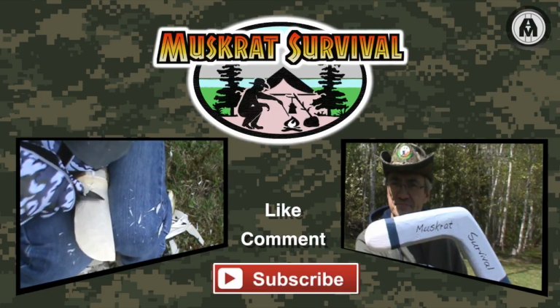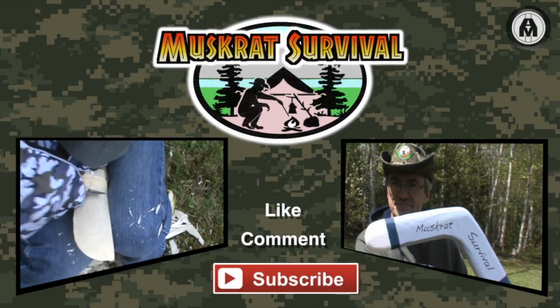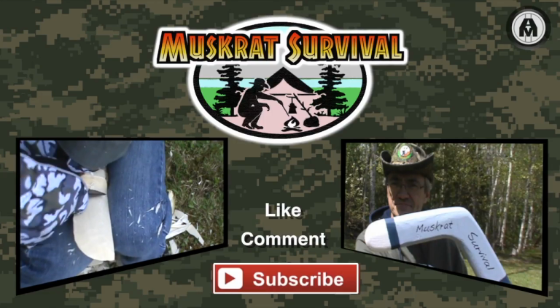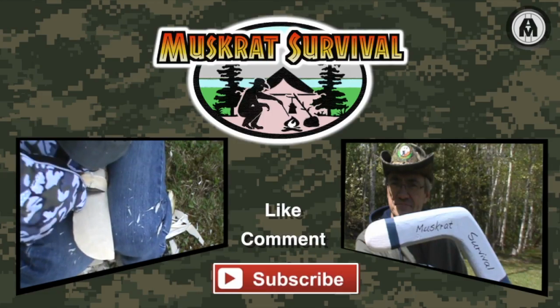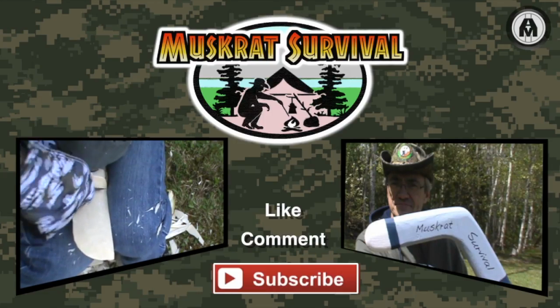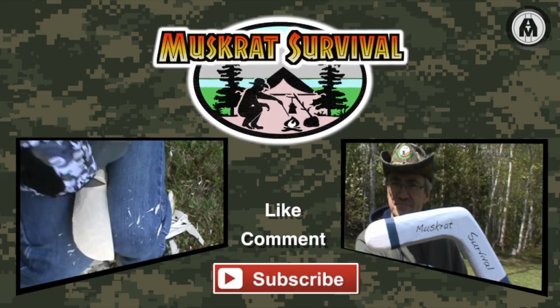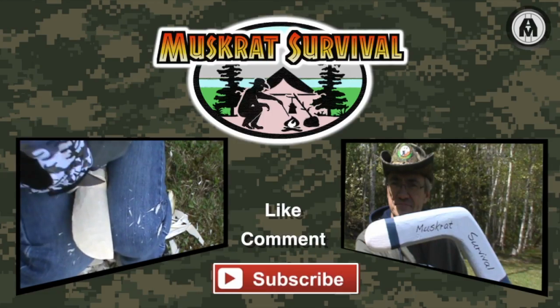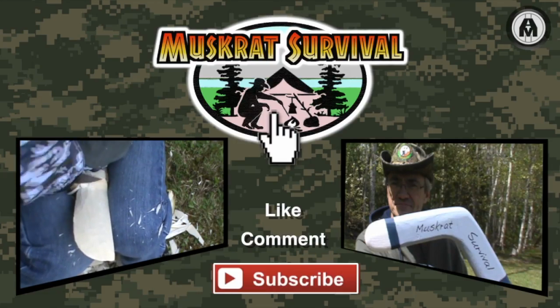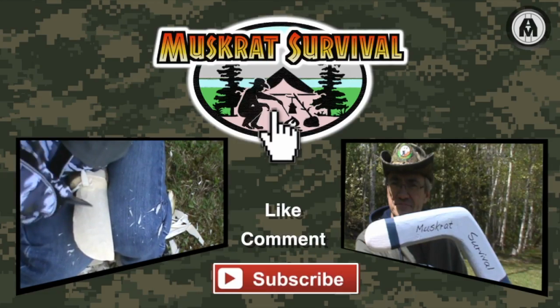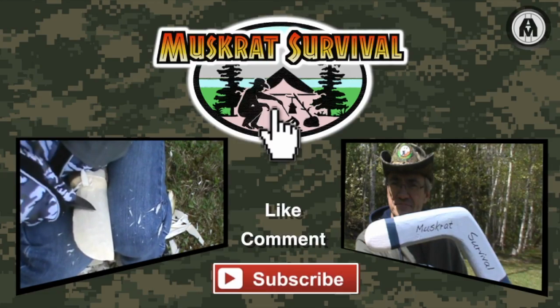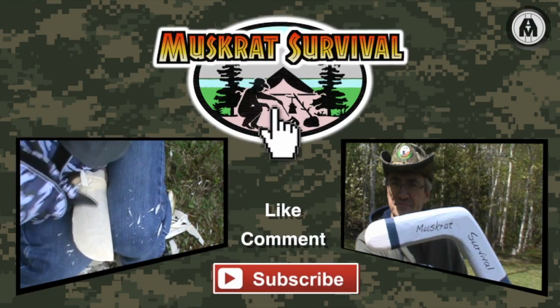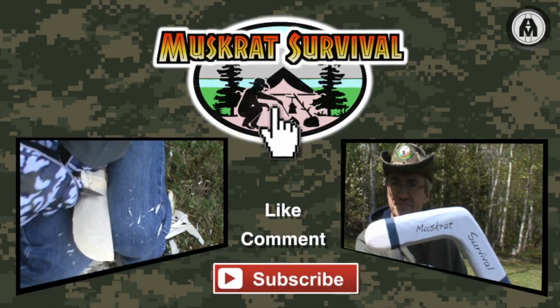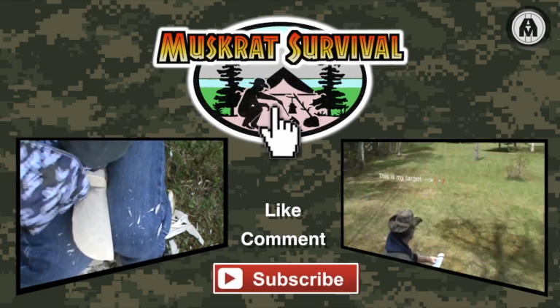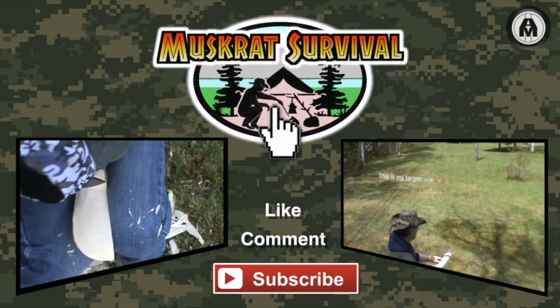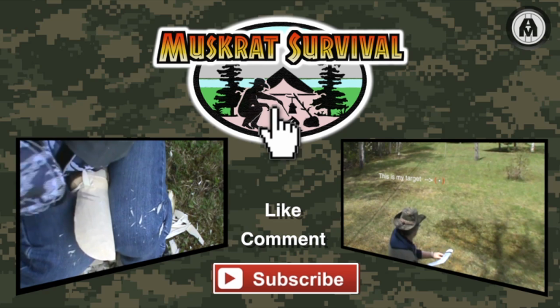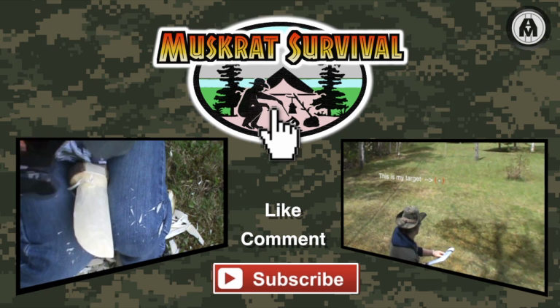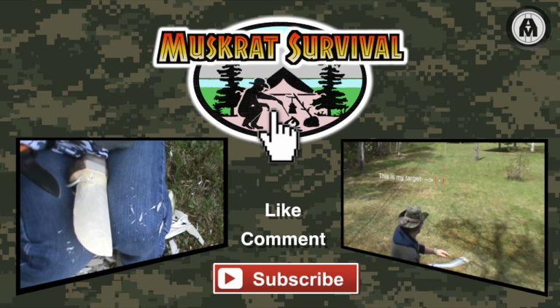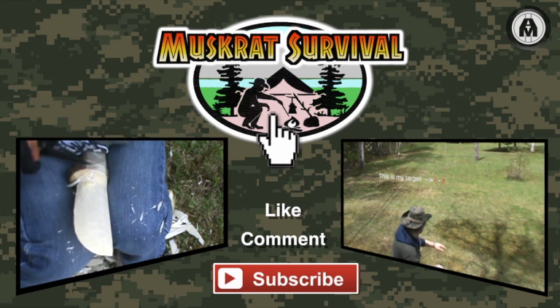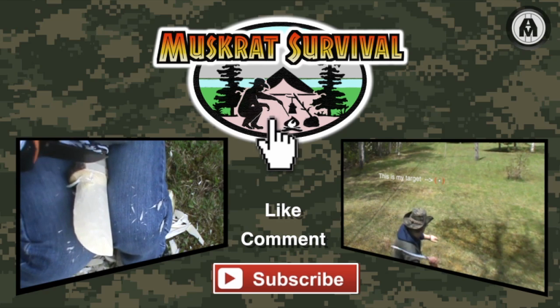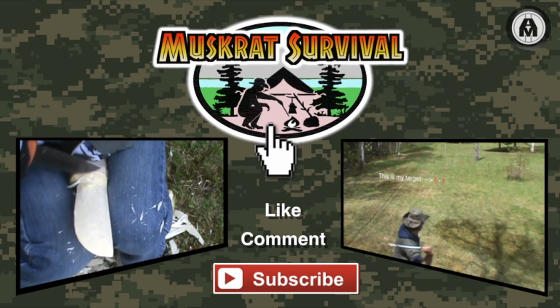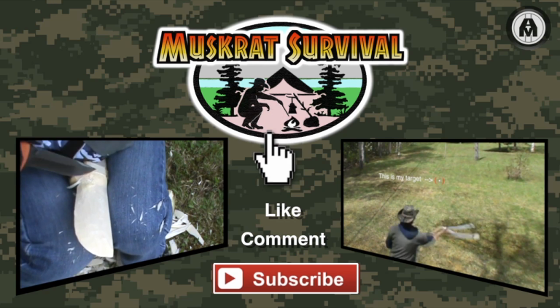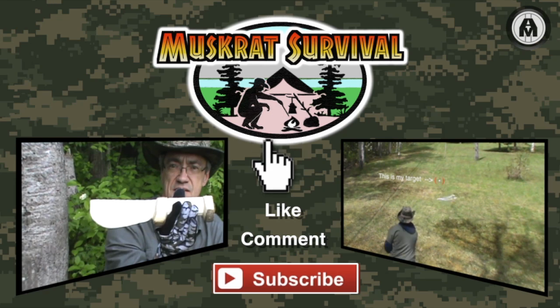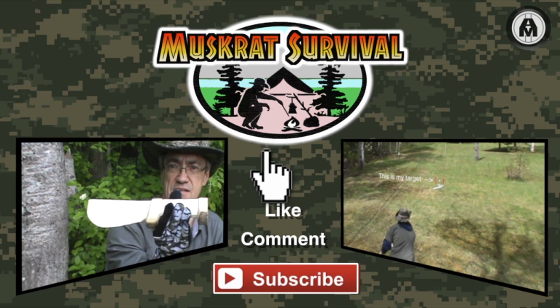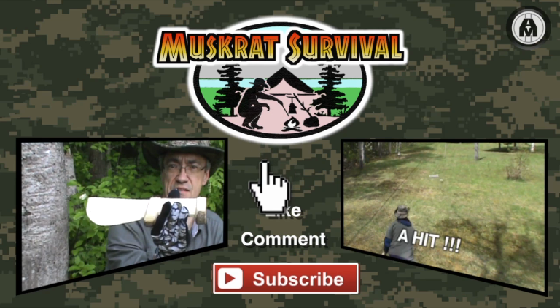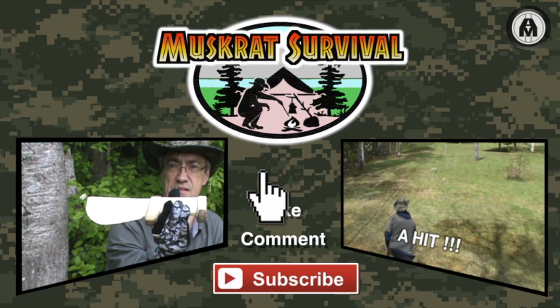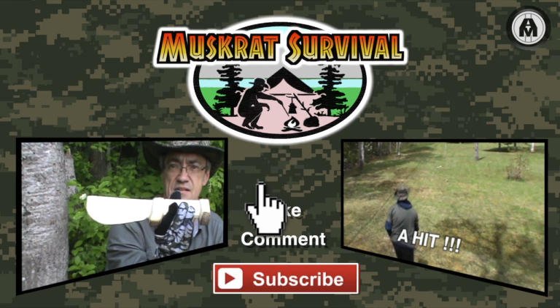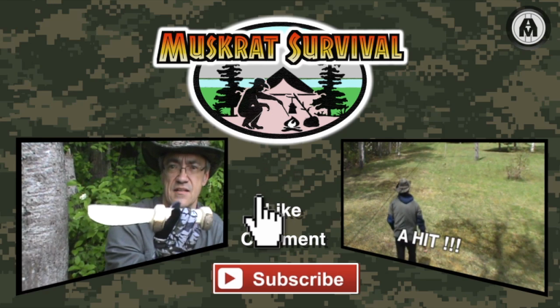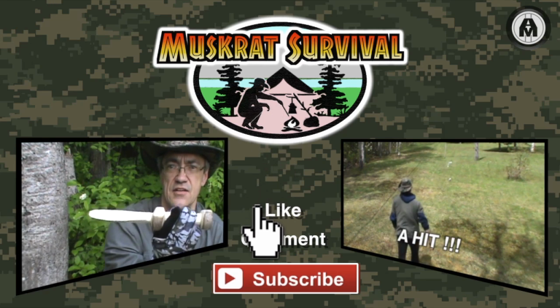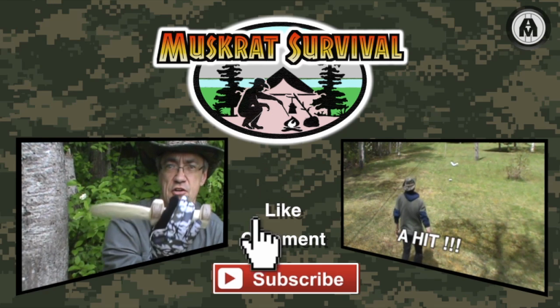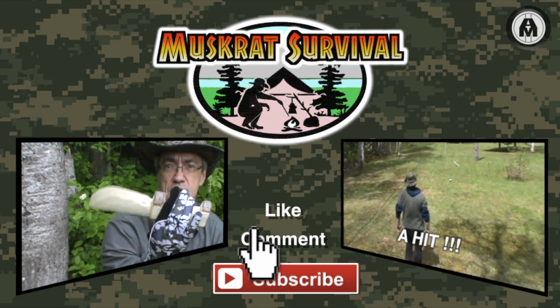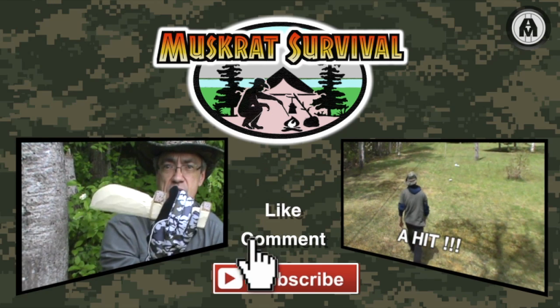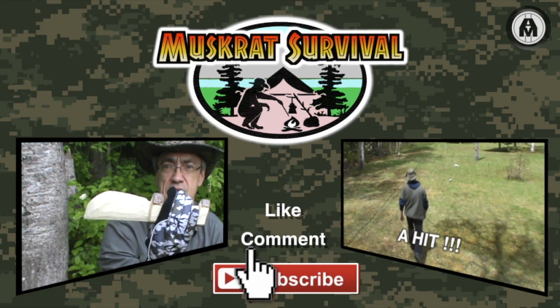For more Muskrat survival videos, be sure to like, comment, and subscribe.